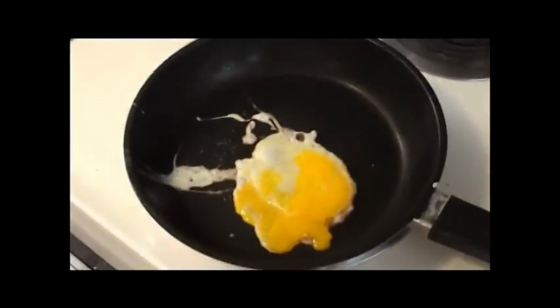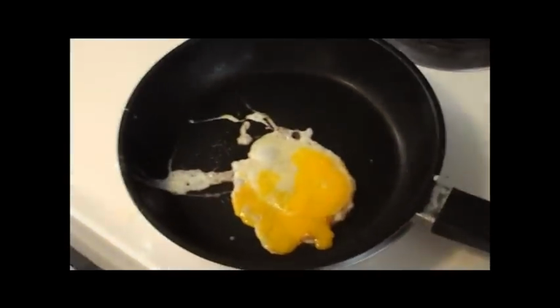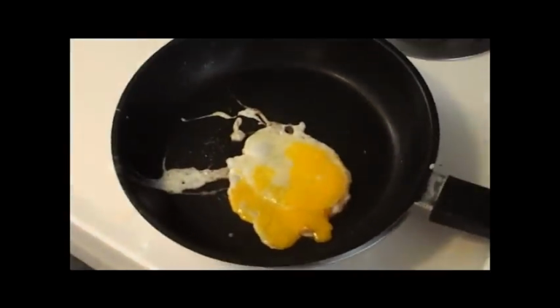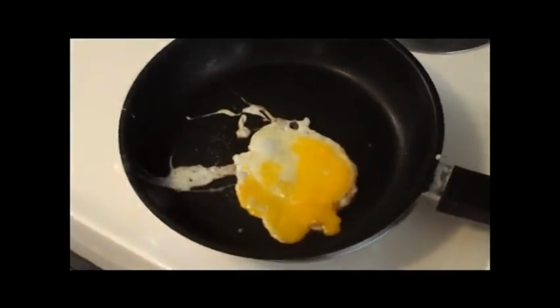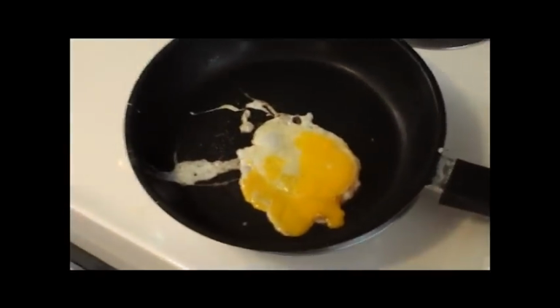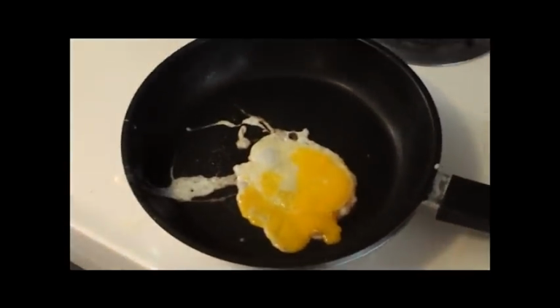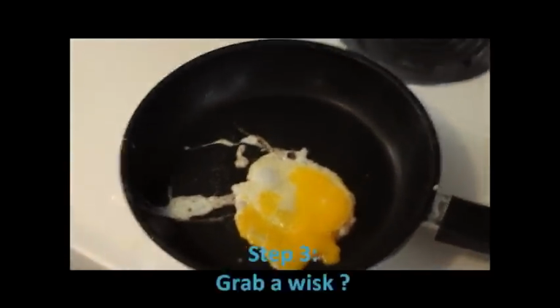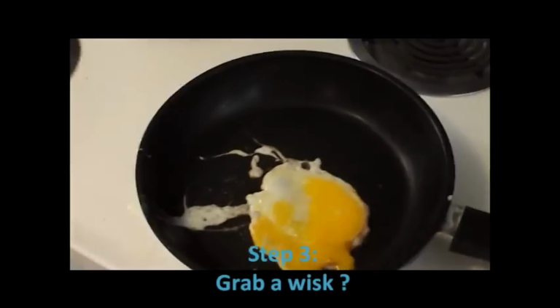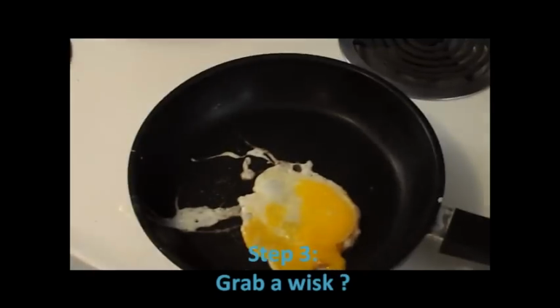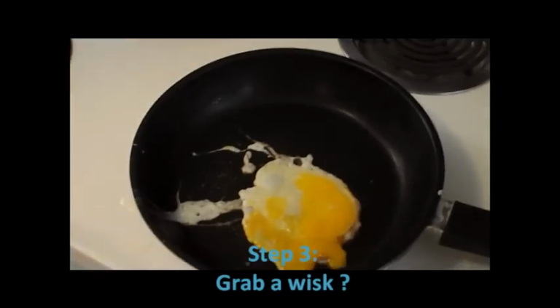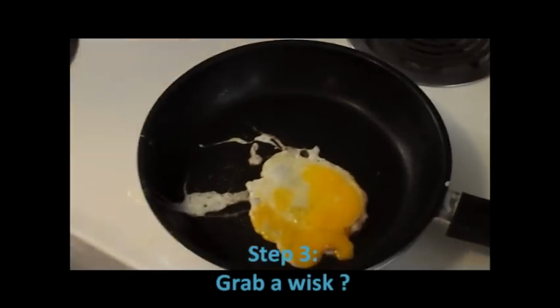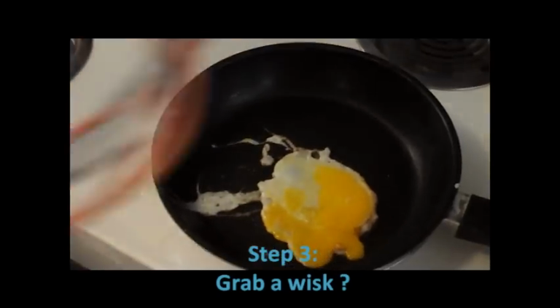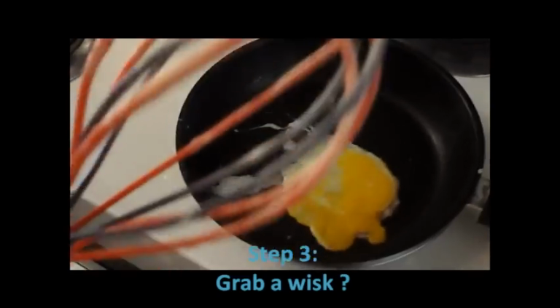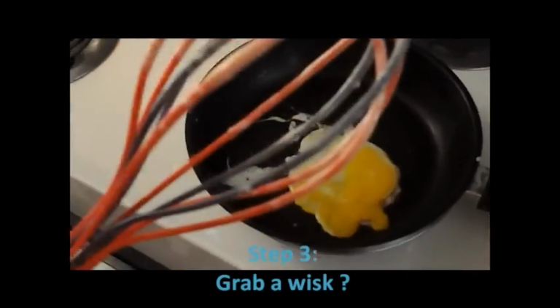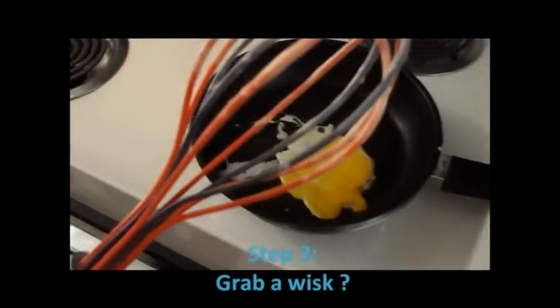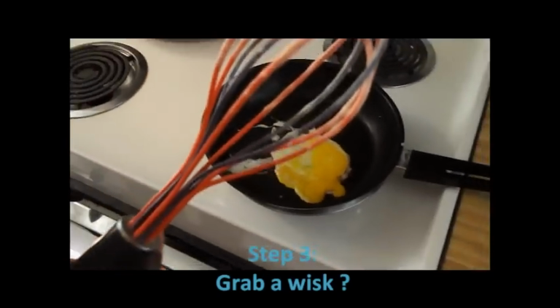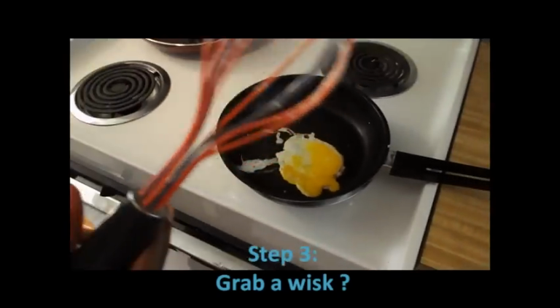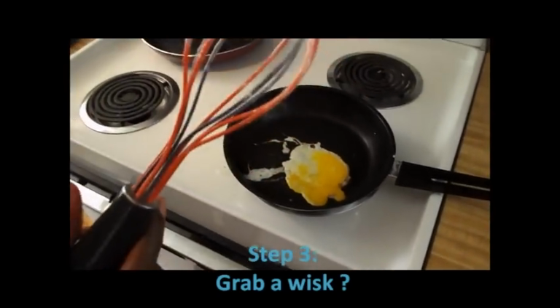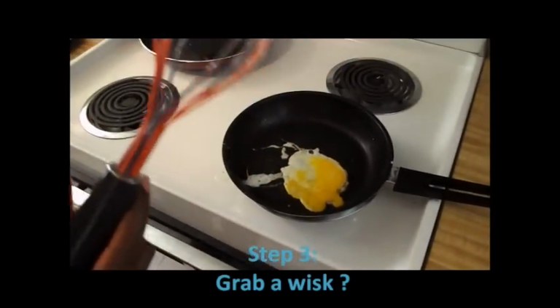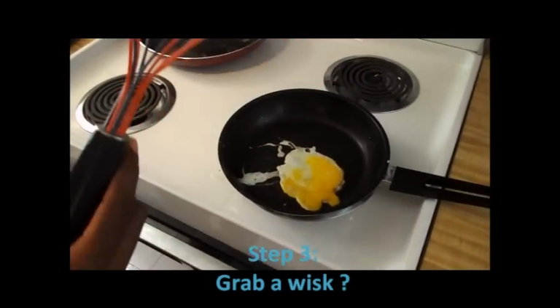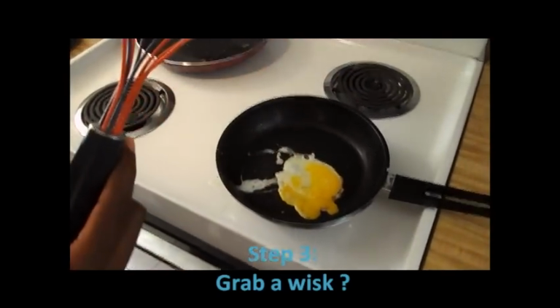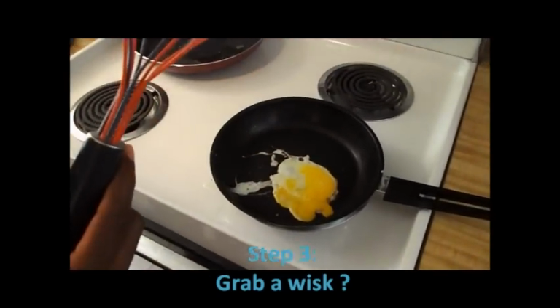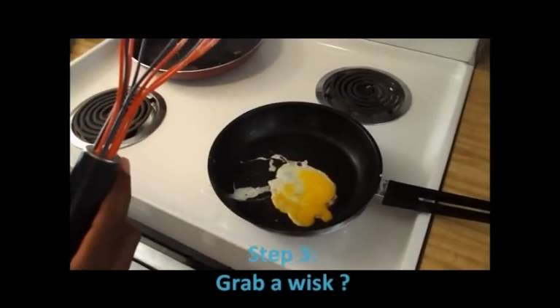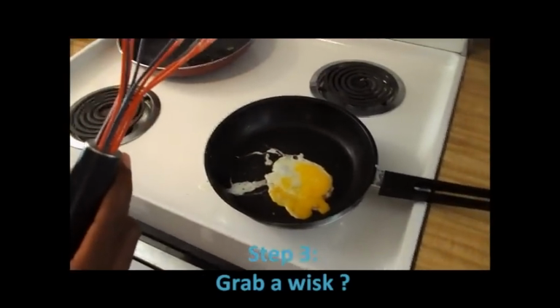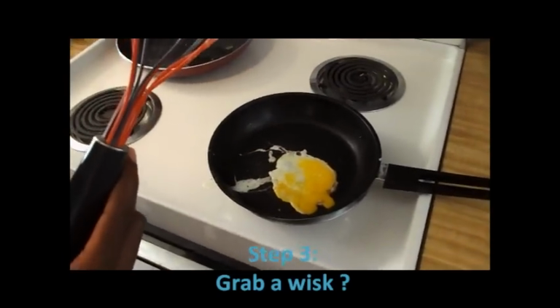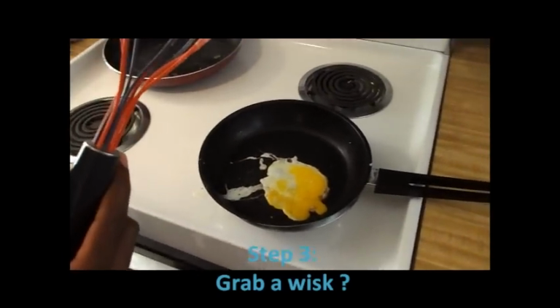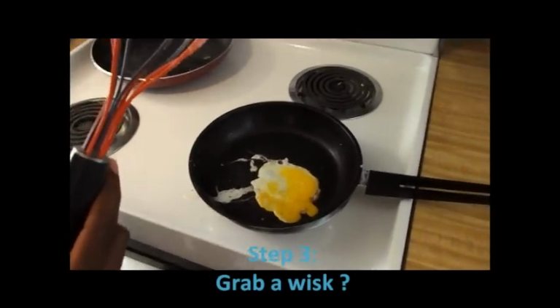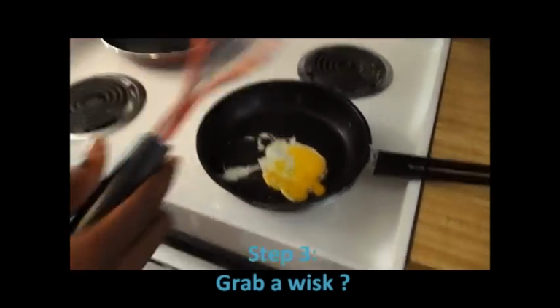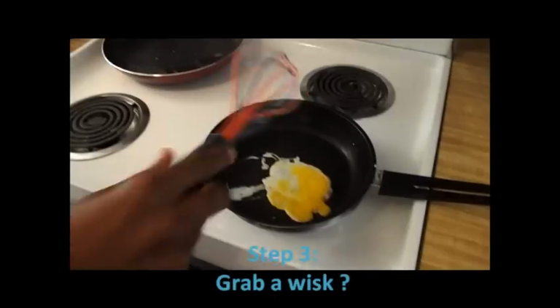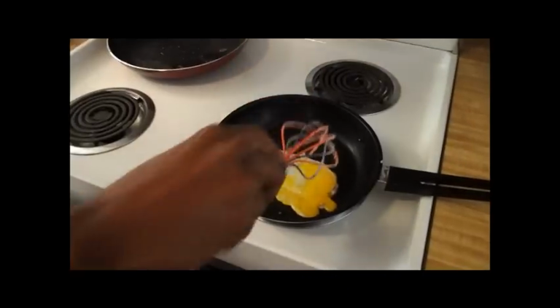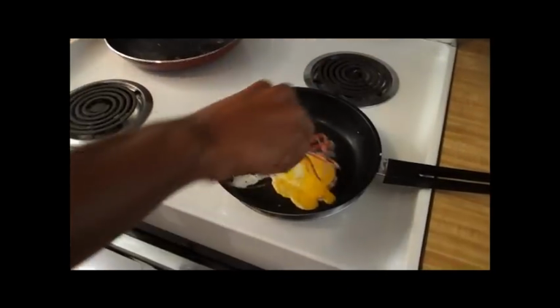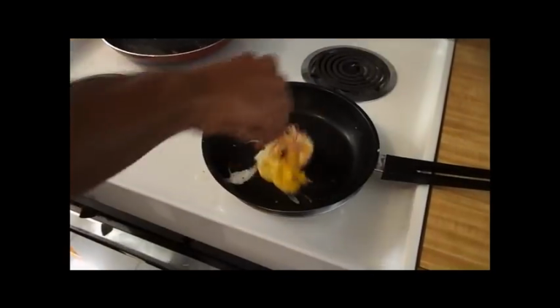Where's the whisk? Number three, grab a whisk. What do you do? What do you scramble with? Grab a whisk.